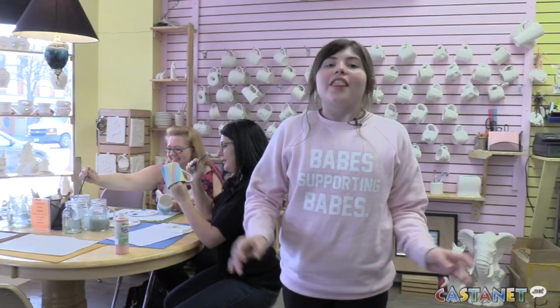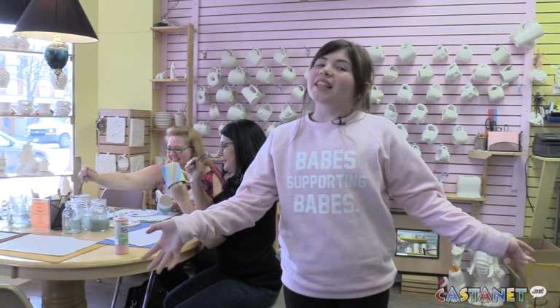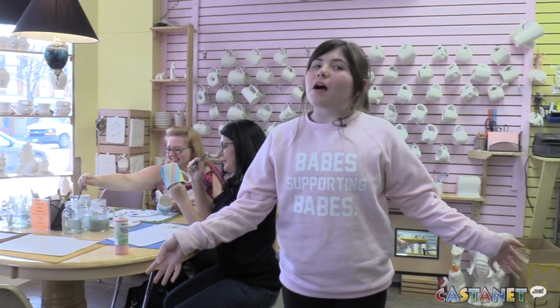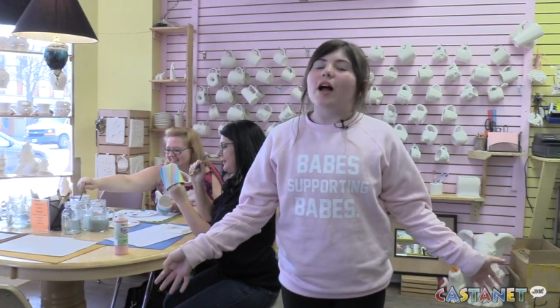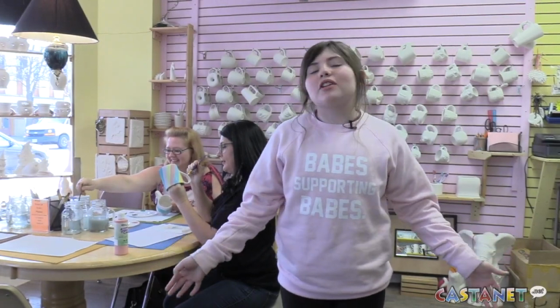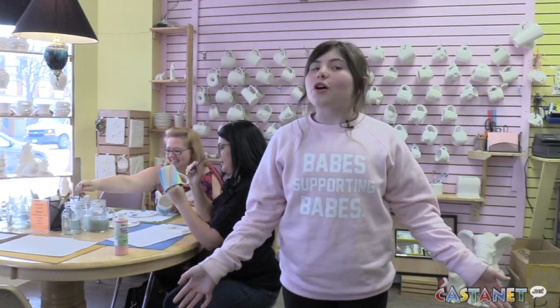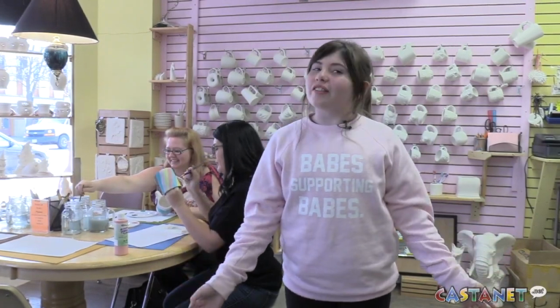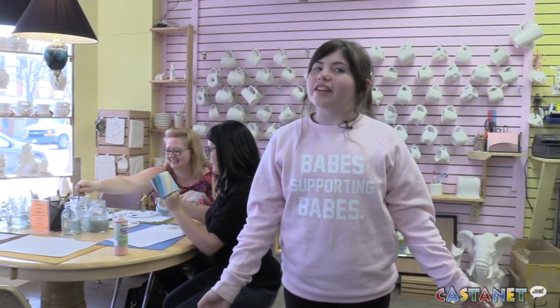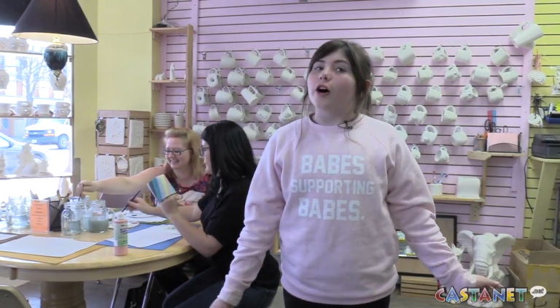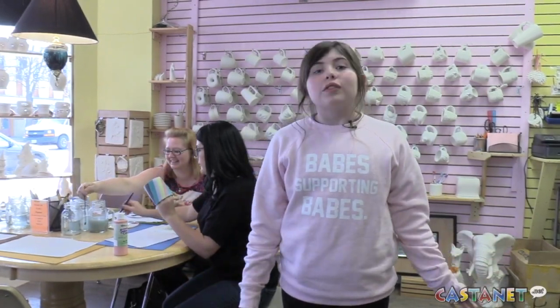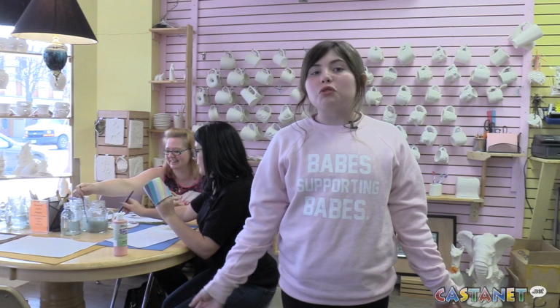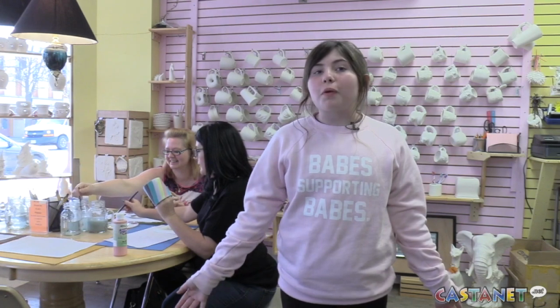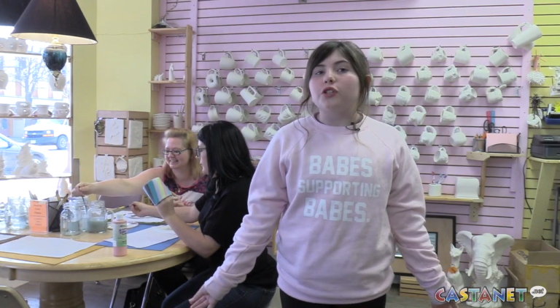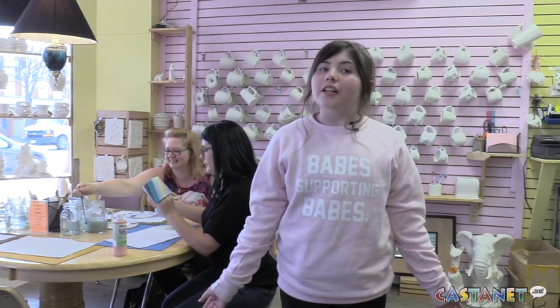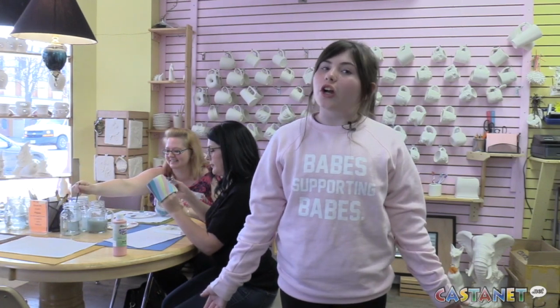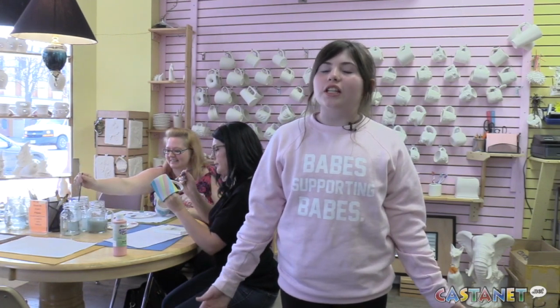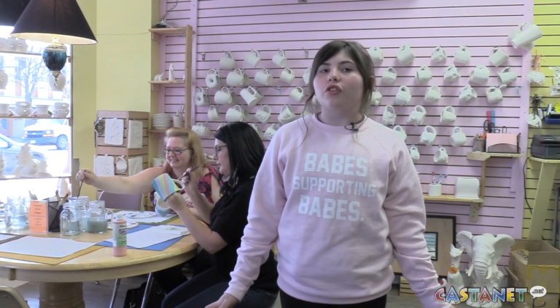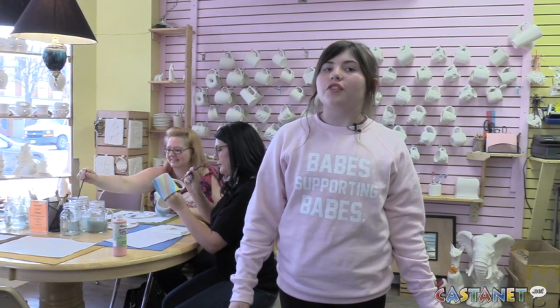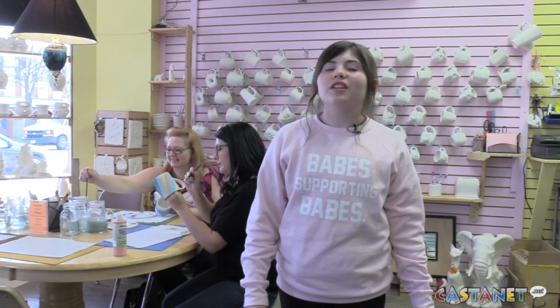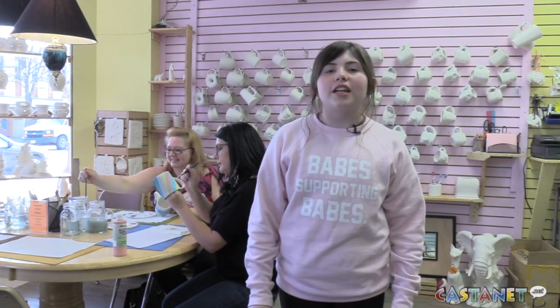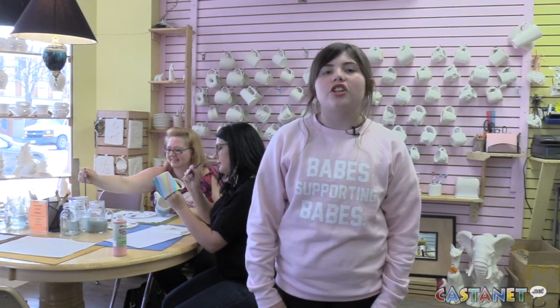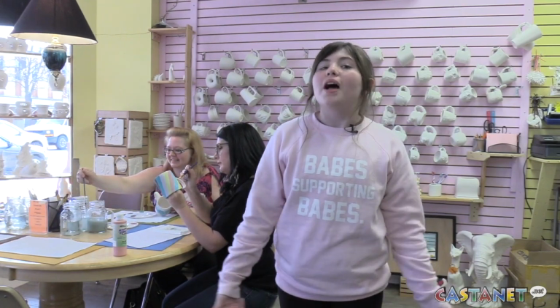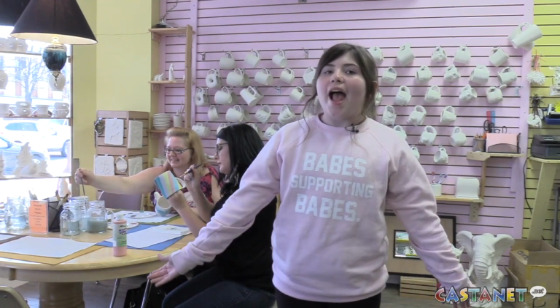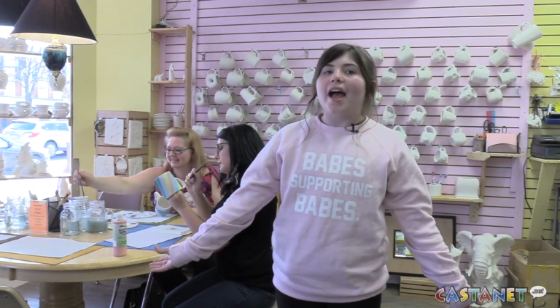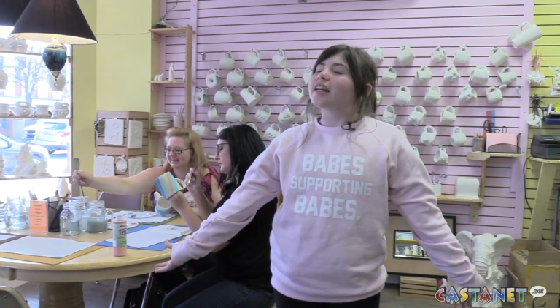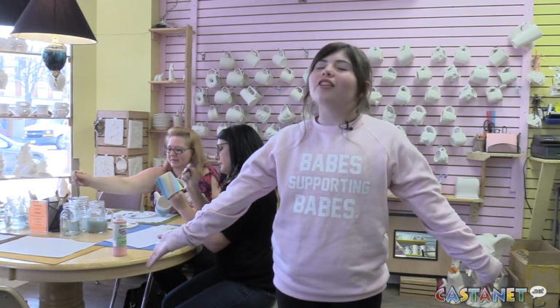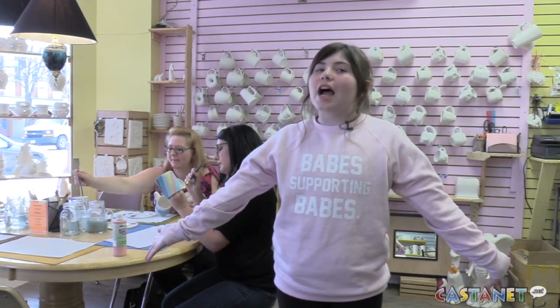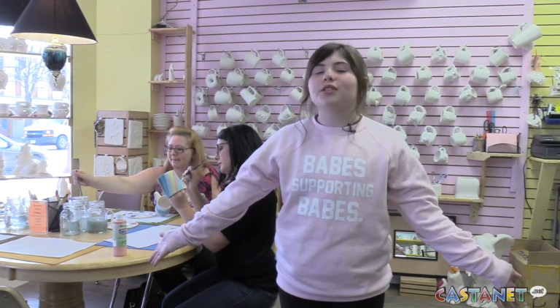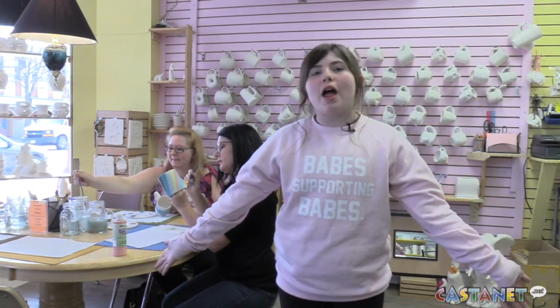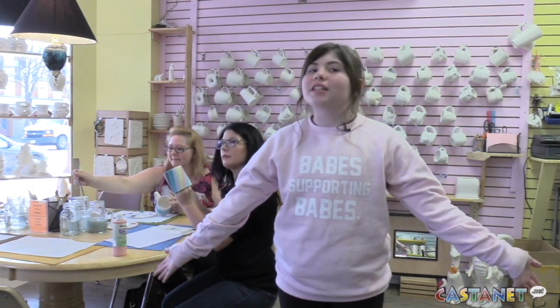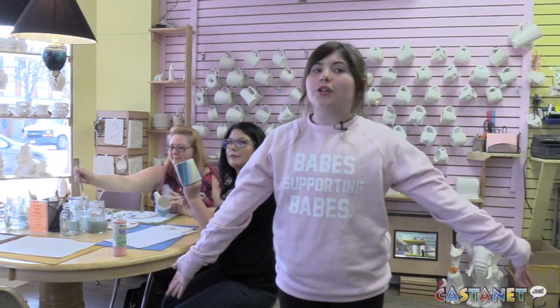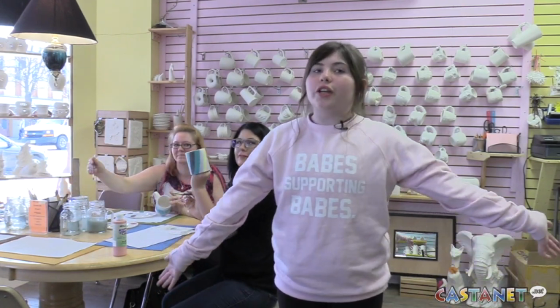That's a wrap for Emma on the Go, giving it a go. This was brought to you by John Deeks Full Service Real Estate Shop and Color Time Ceramic Studio.